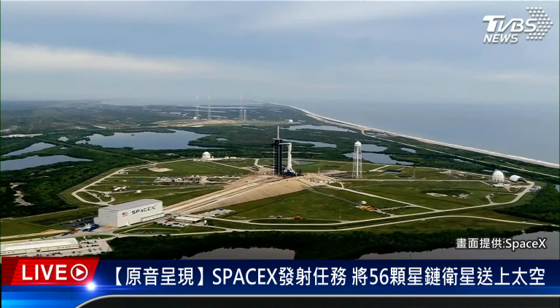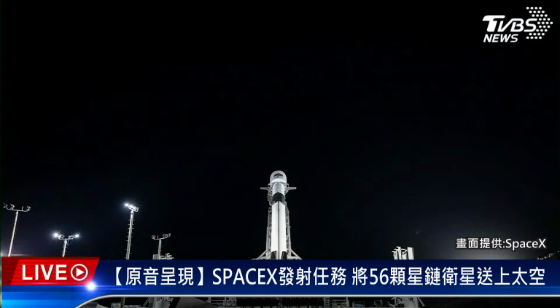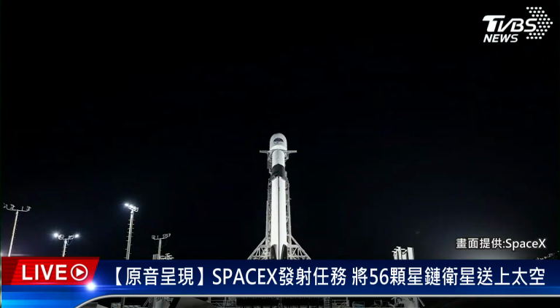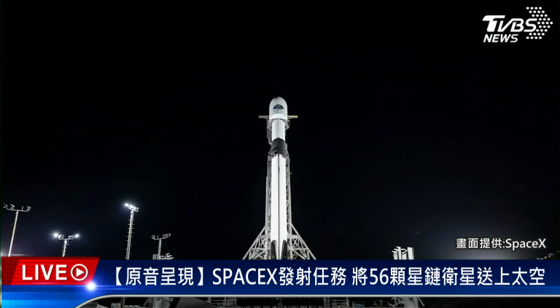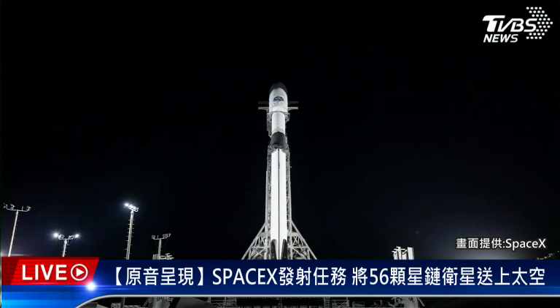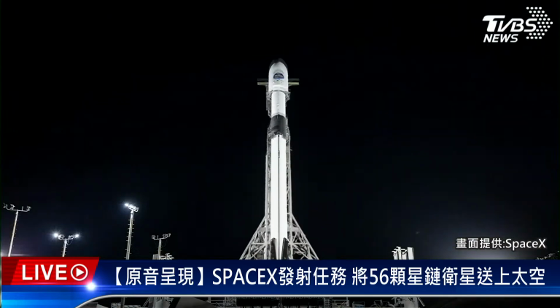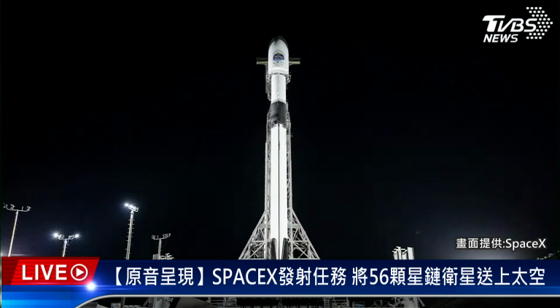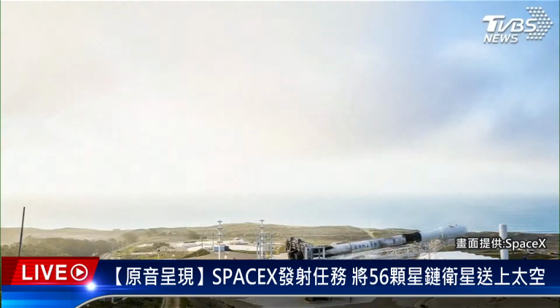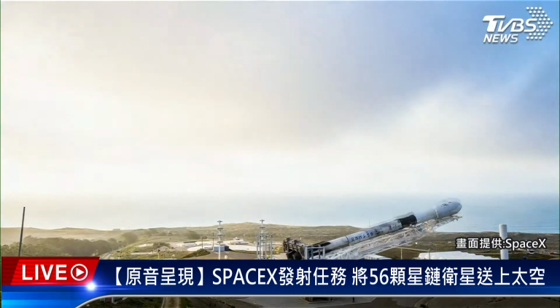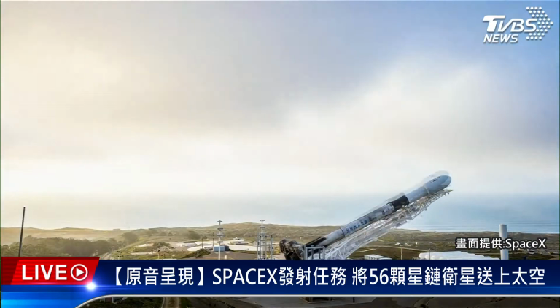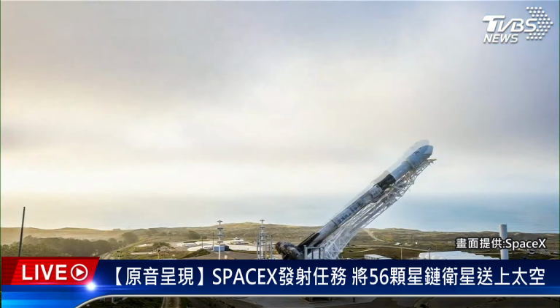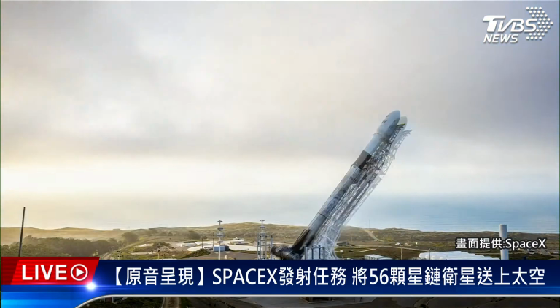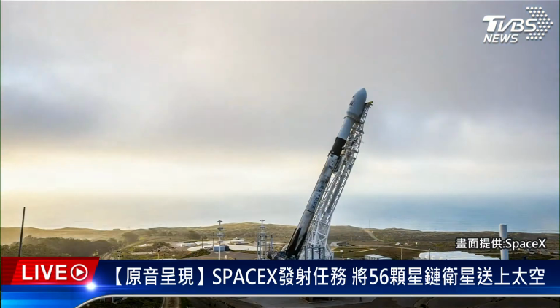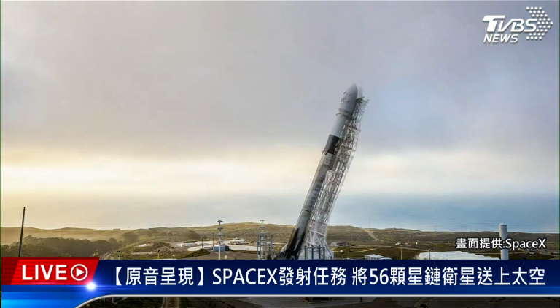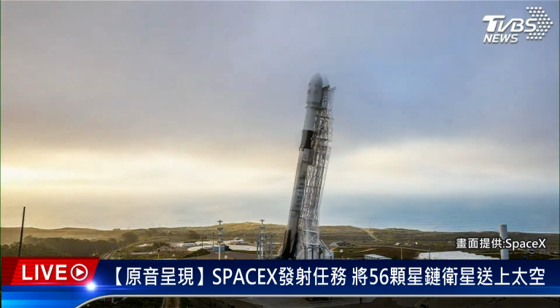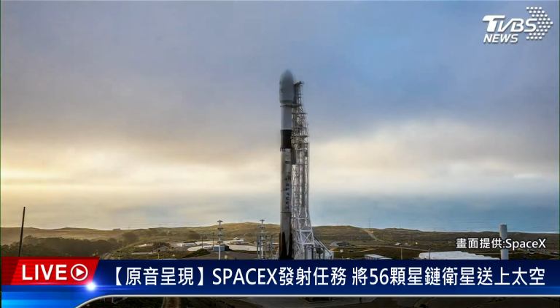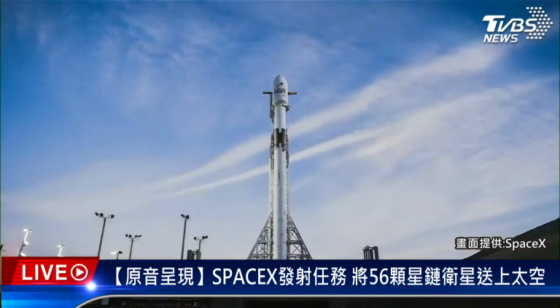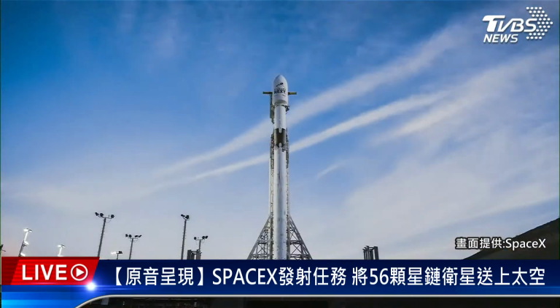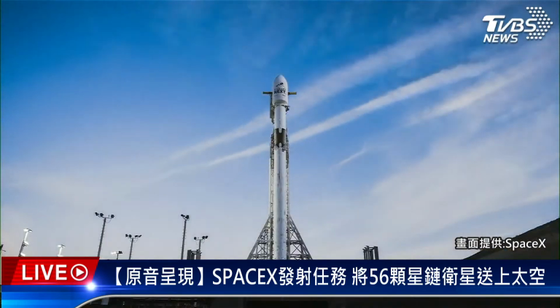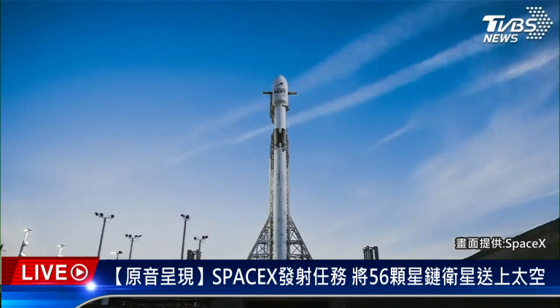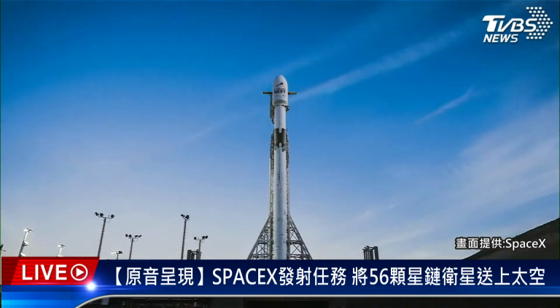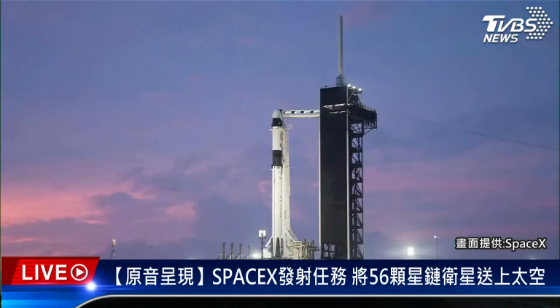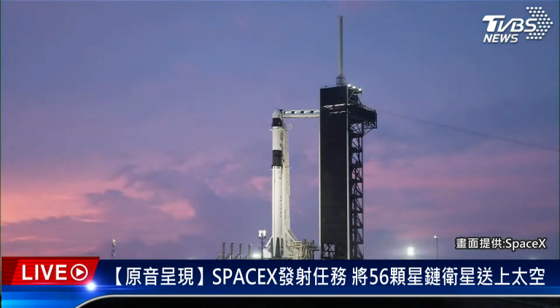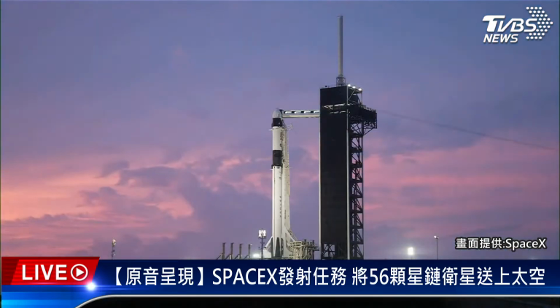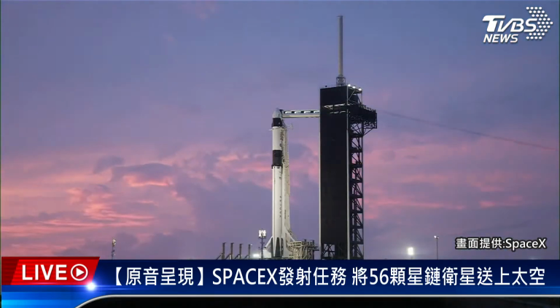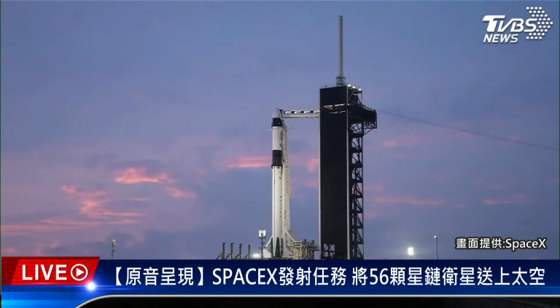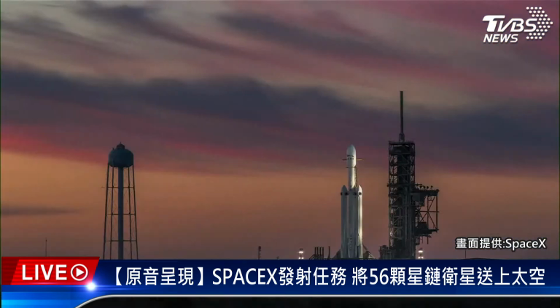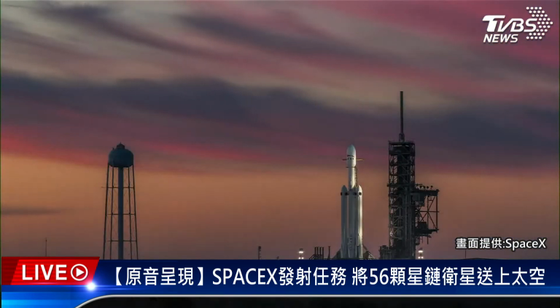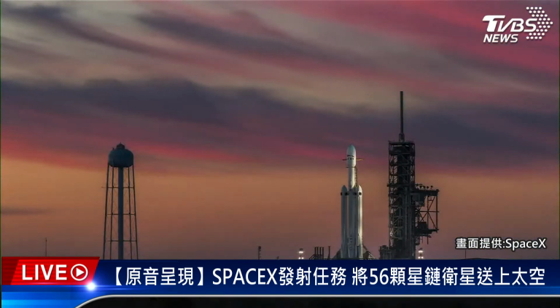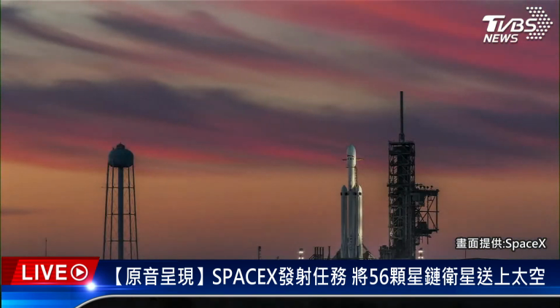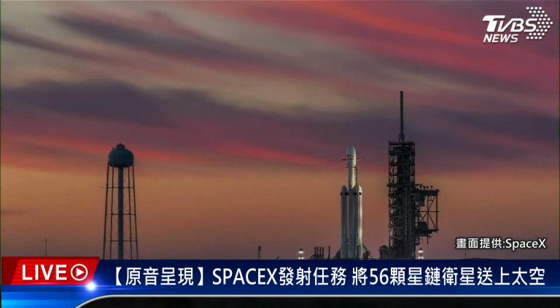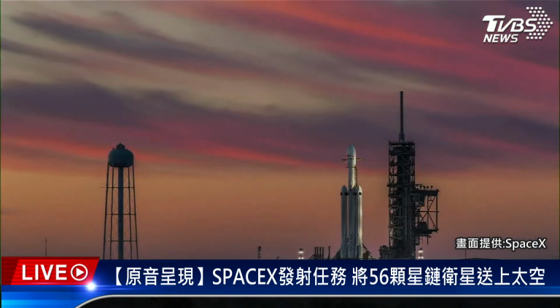Seven, six, five, four, three, two, one. Go for launch.